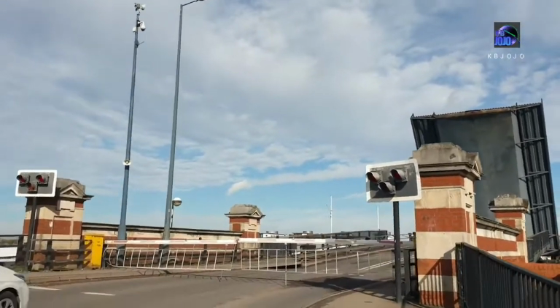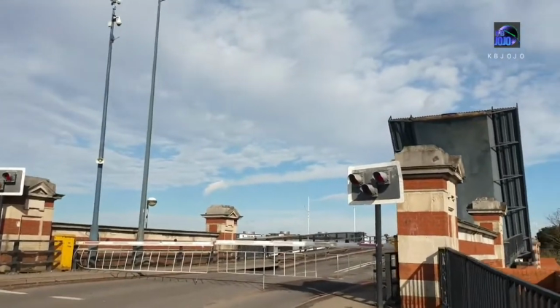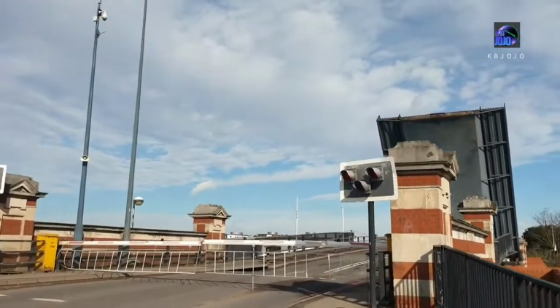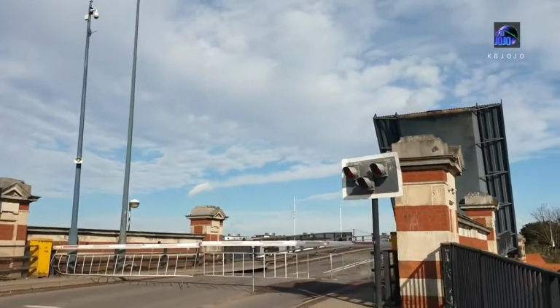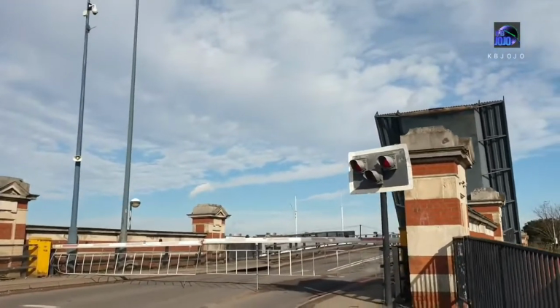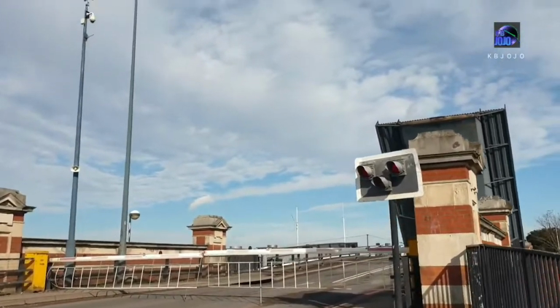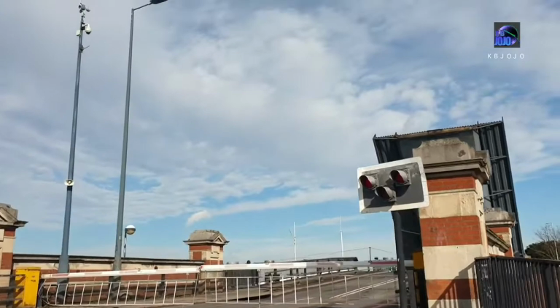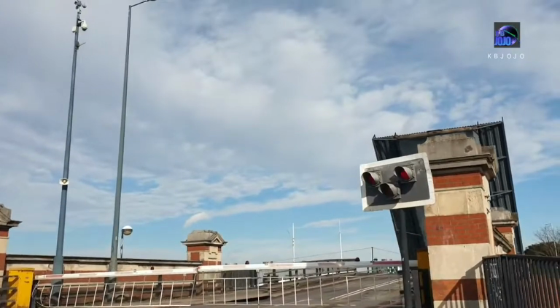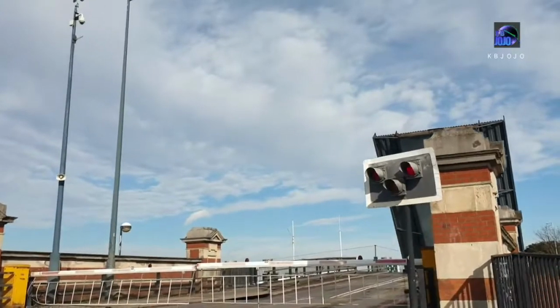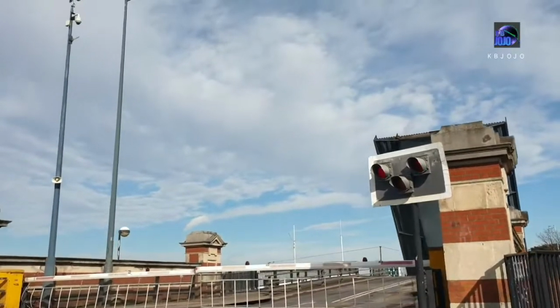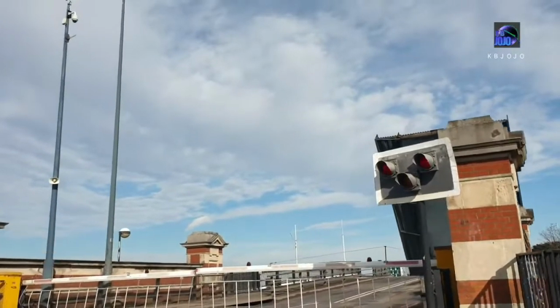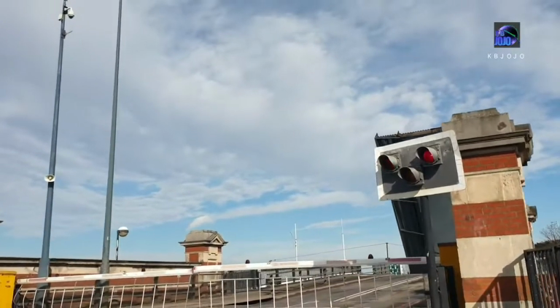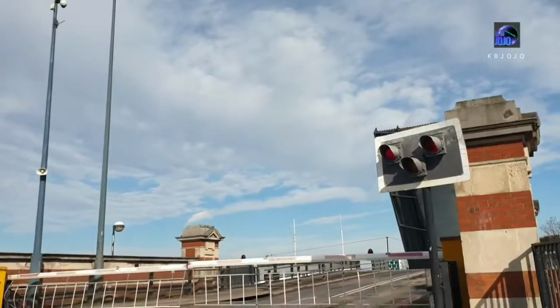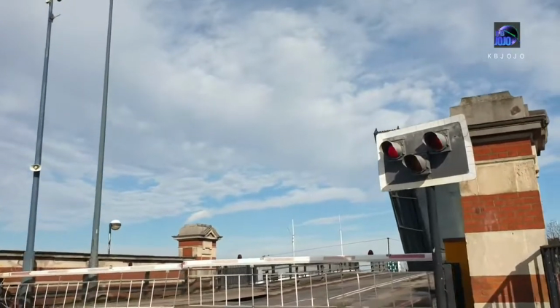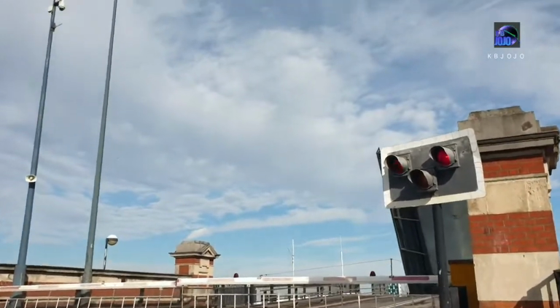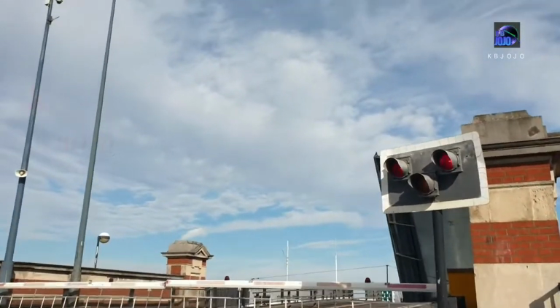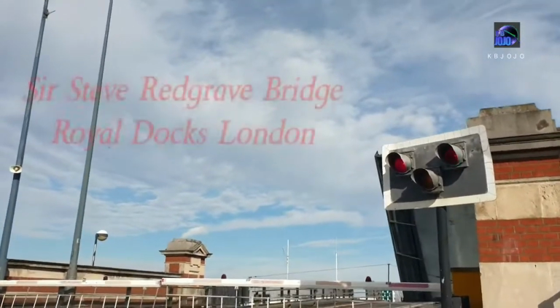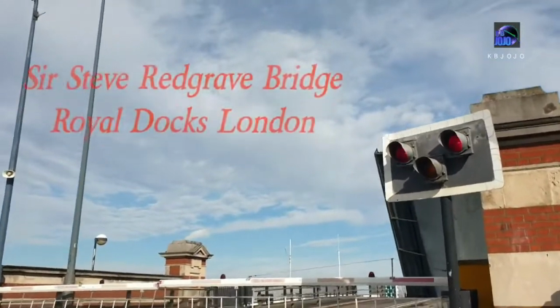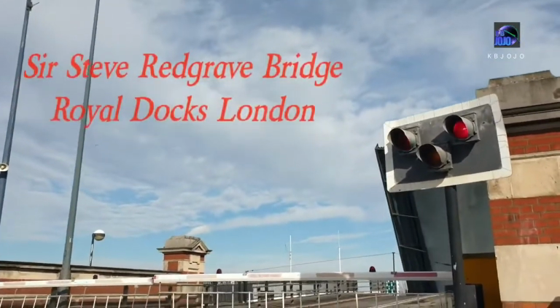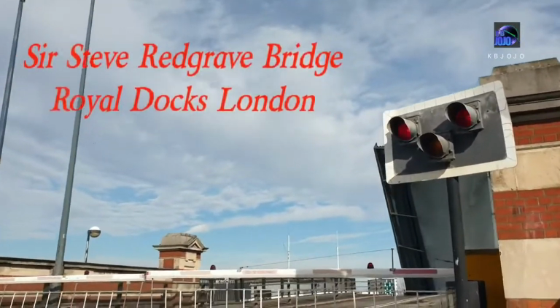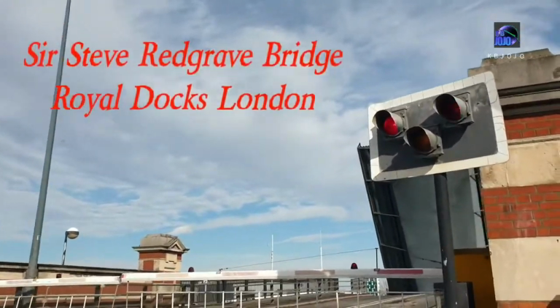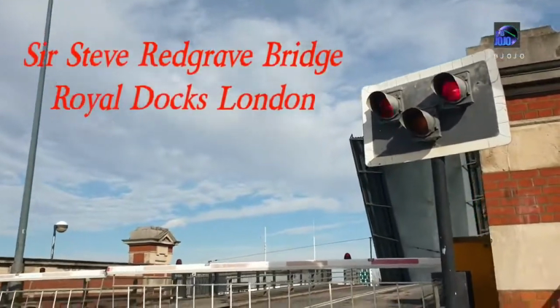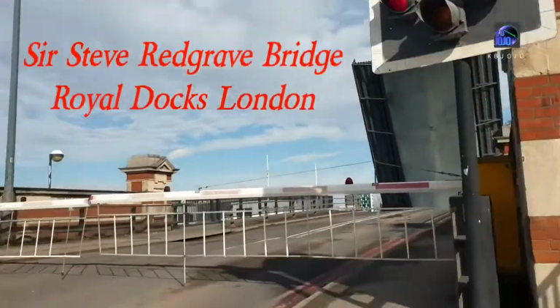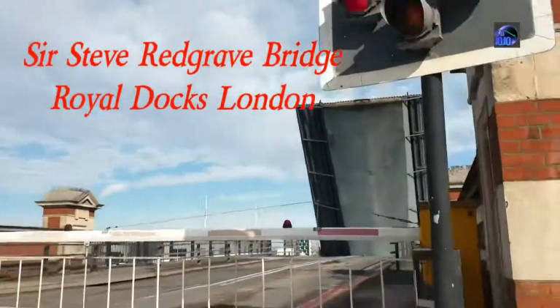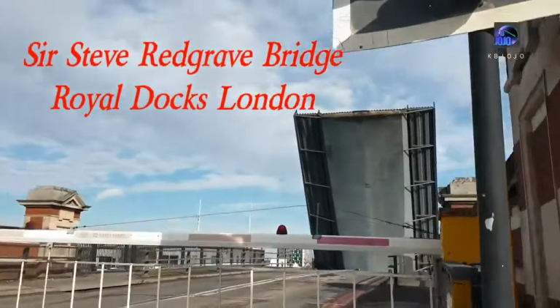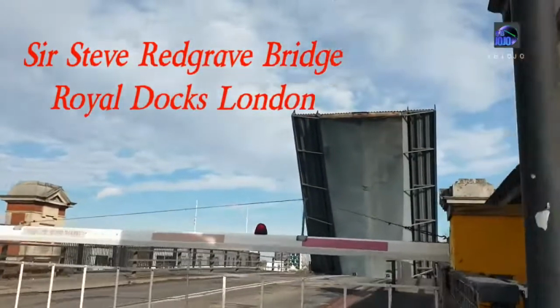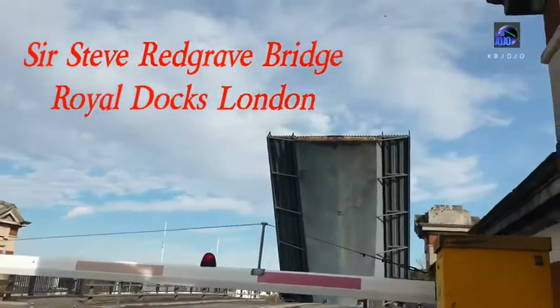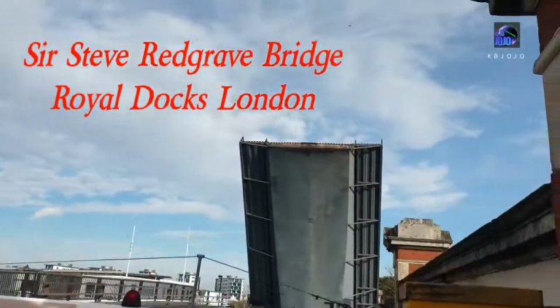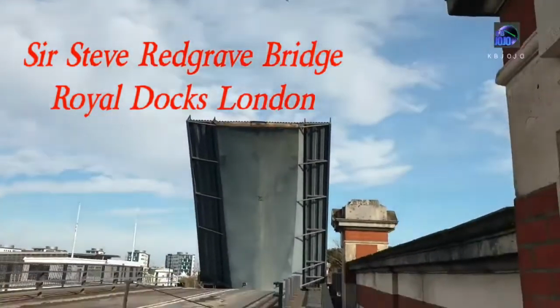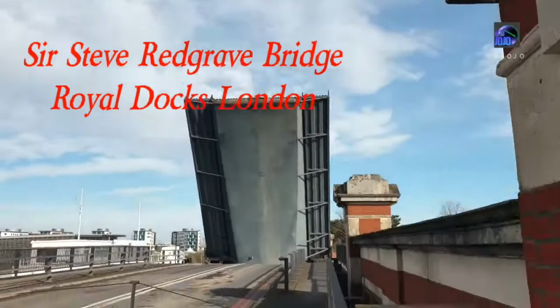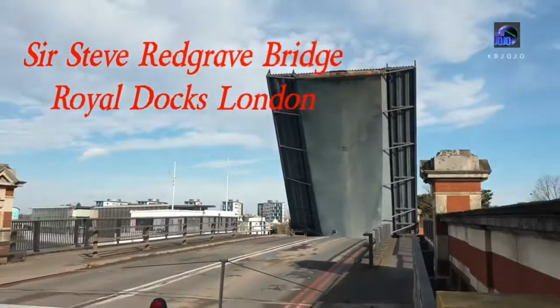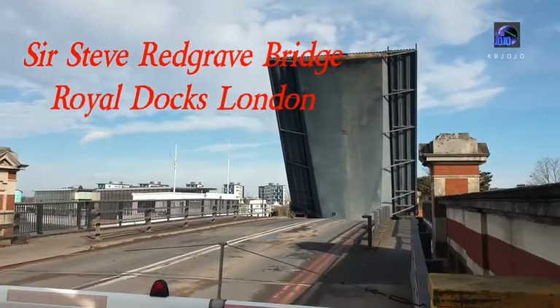In this video I'm going to show you in real life how this bridge closes before vehicles continue to pass.